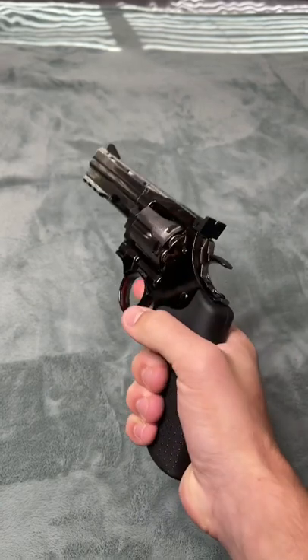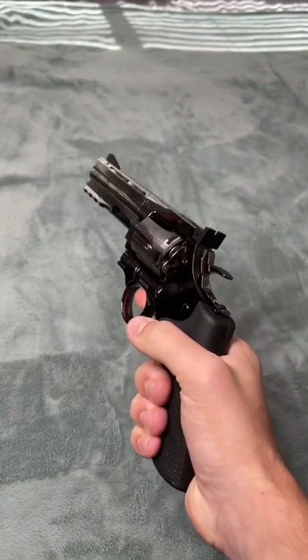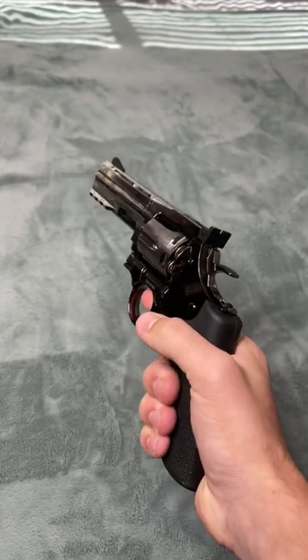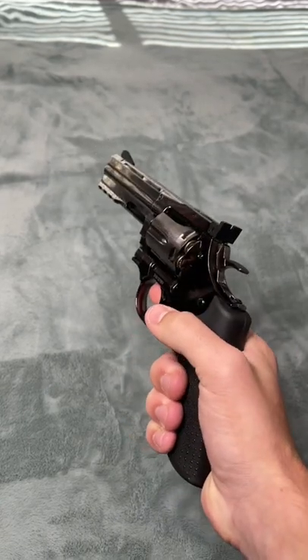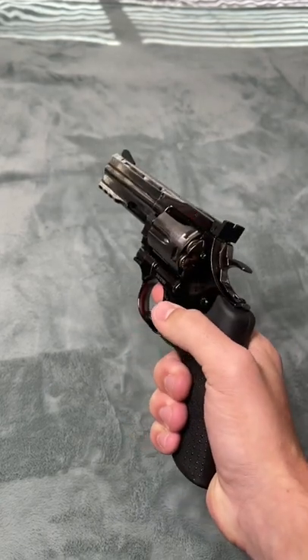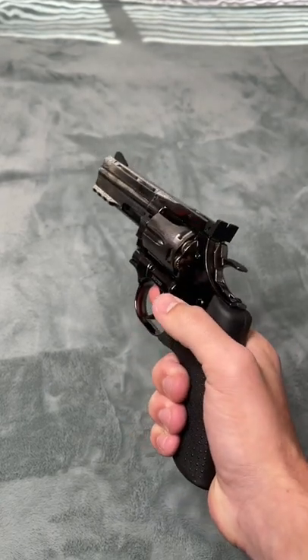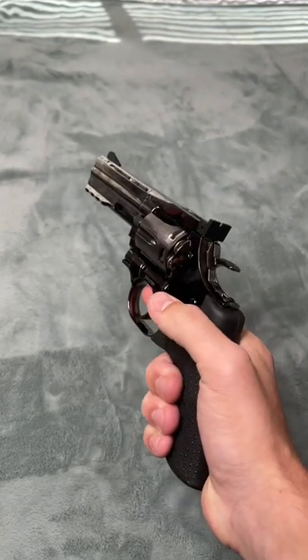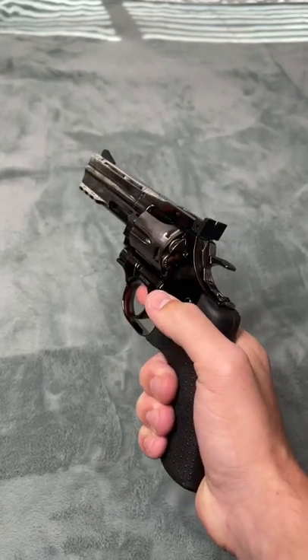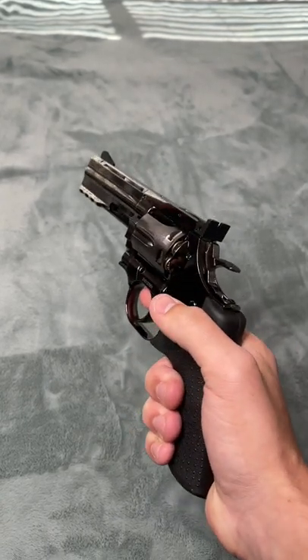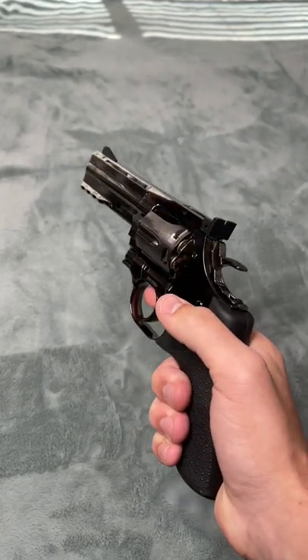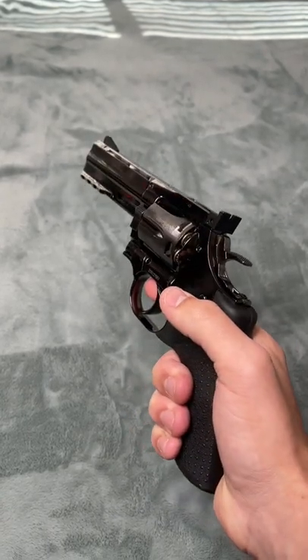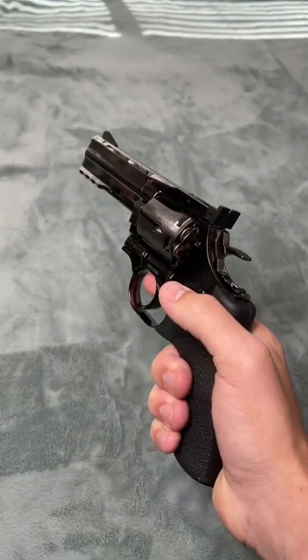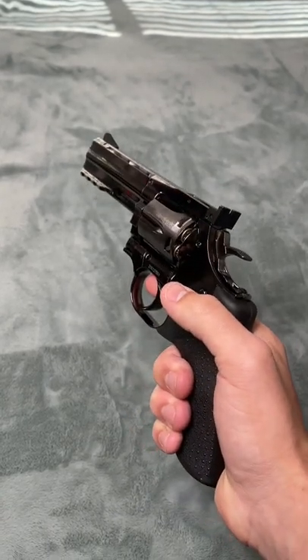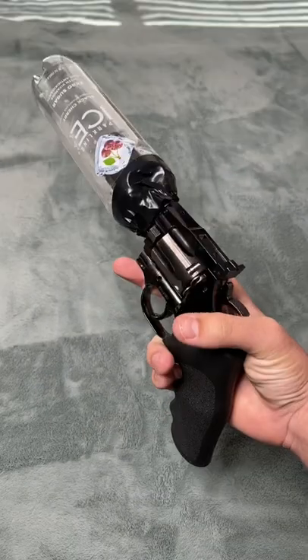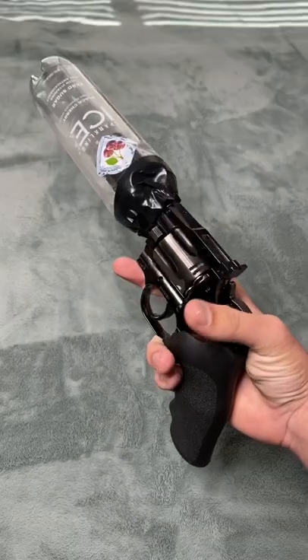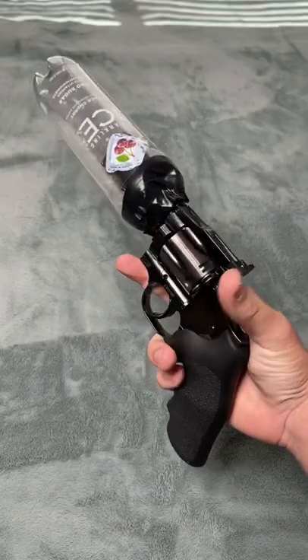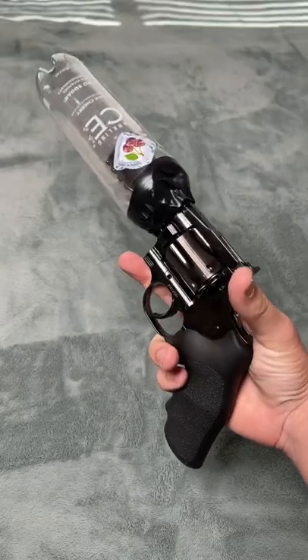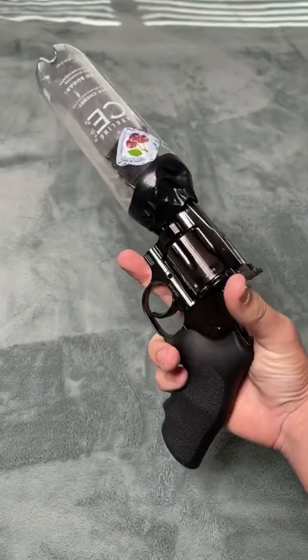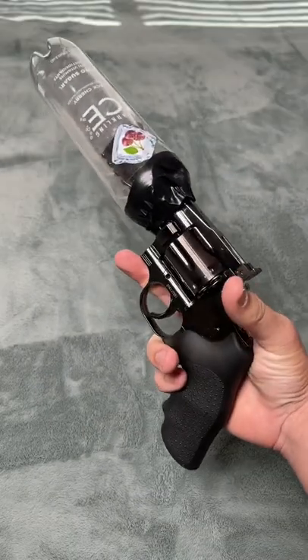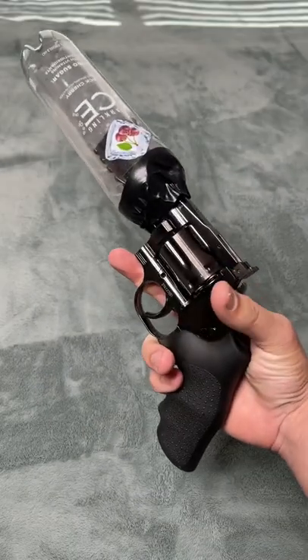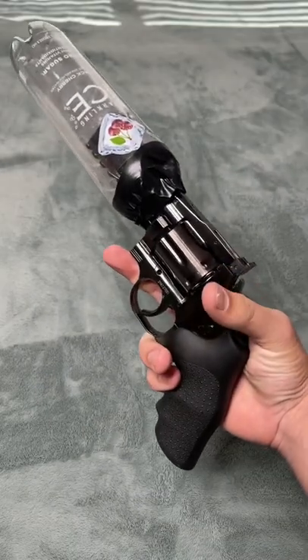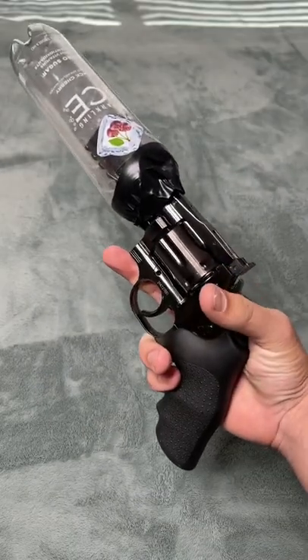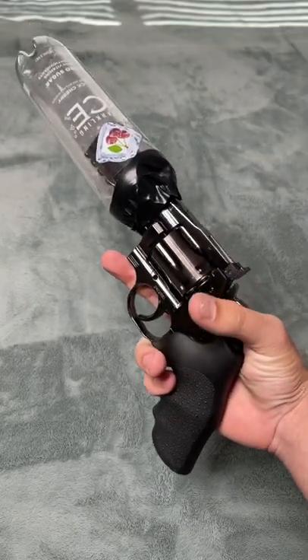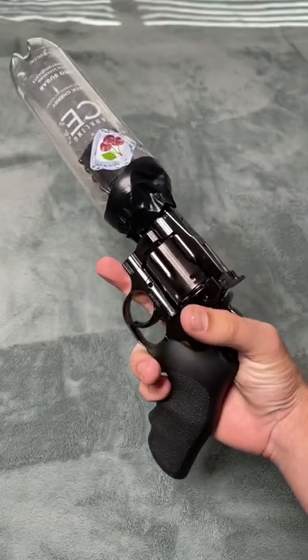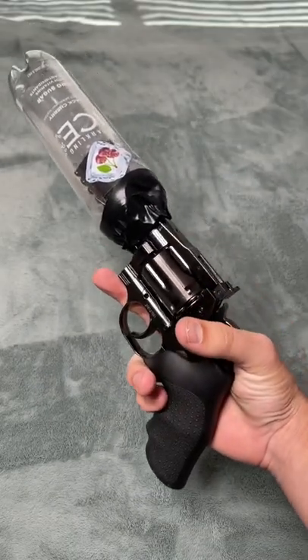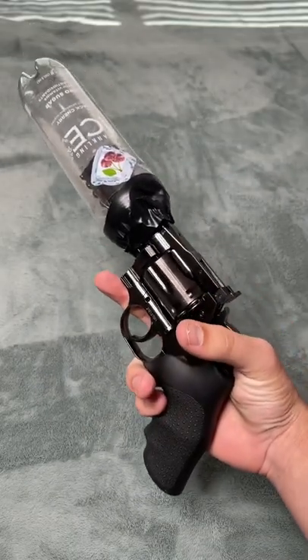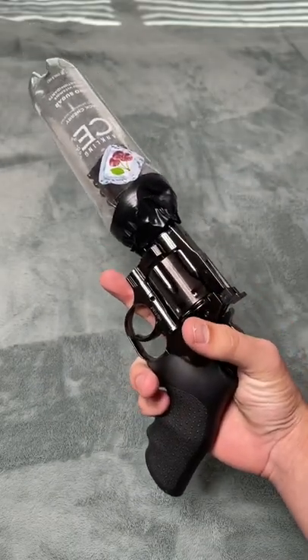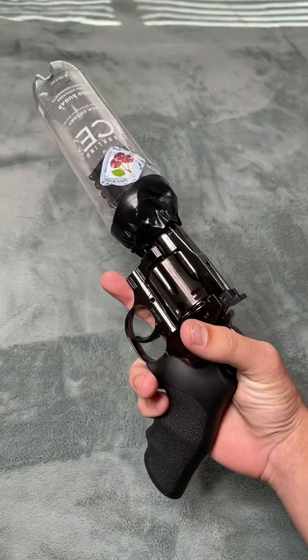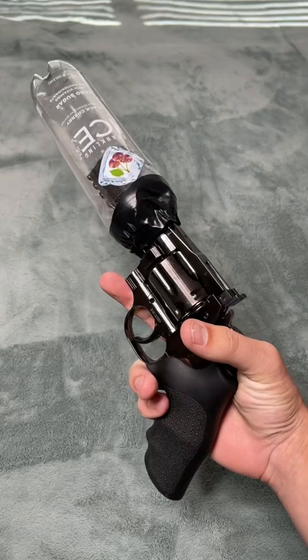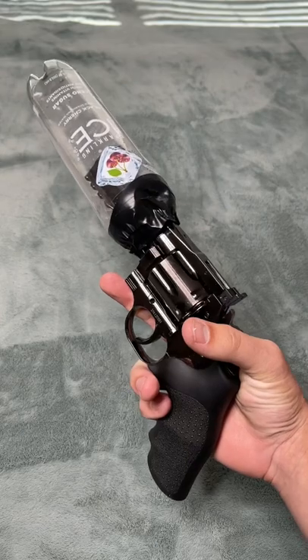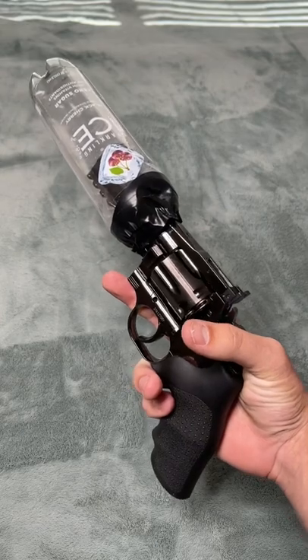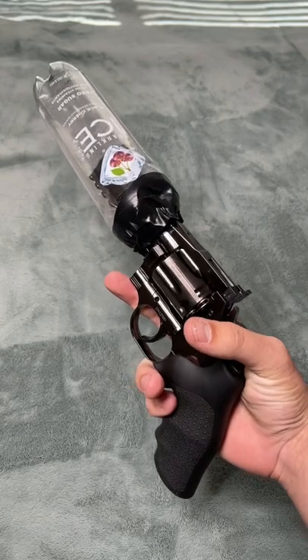Loud as hell. Alright, now let's put on the suppressor. Alright guys, I made the suppressor — looks absolutely real.